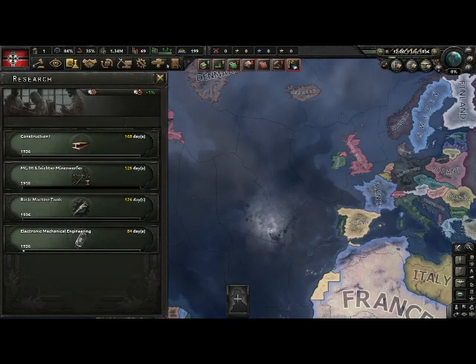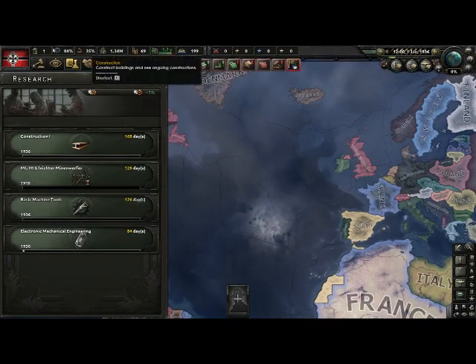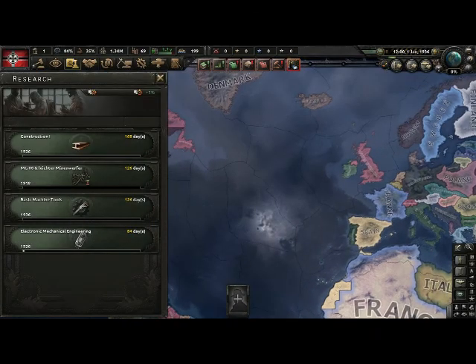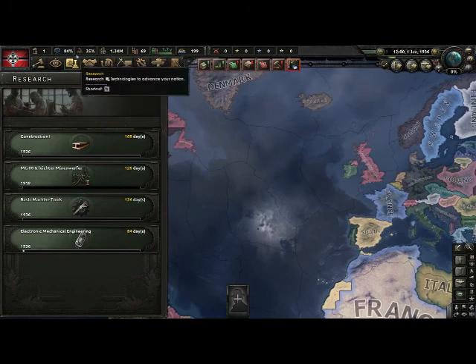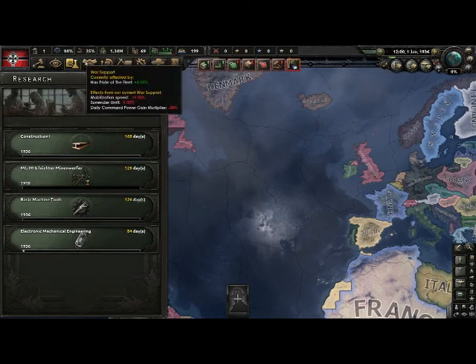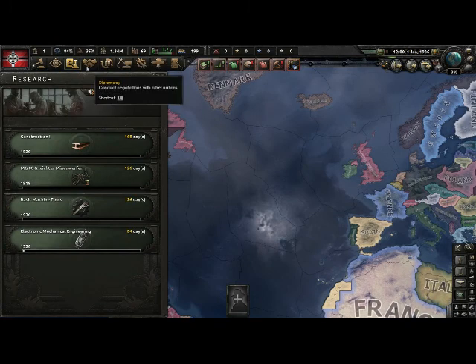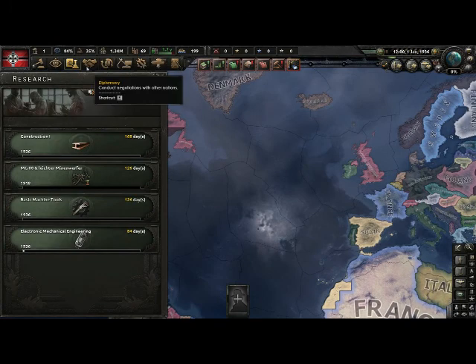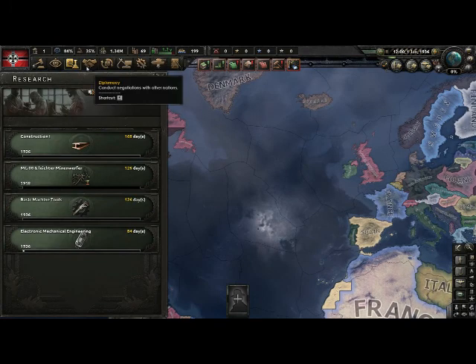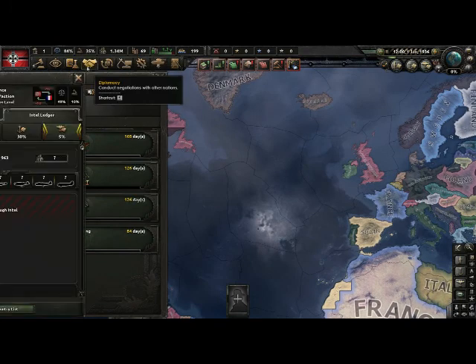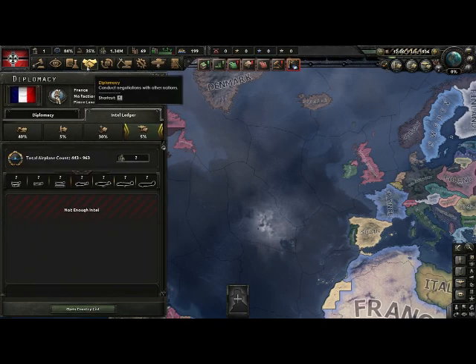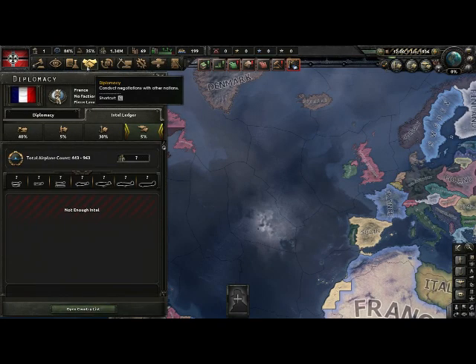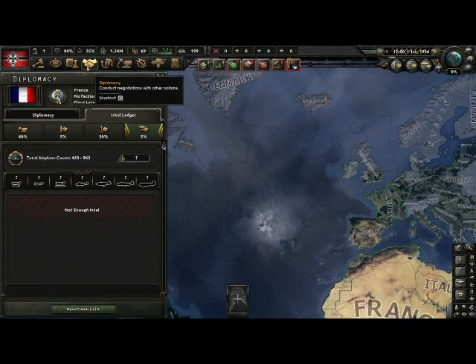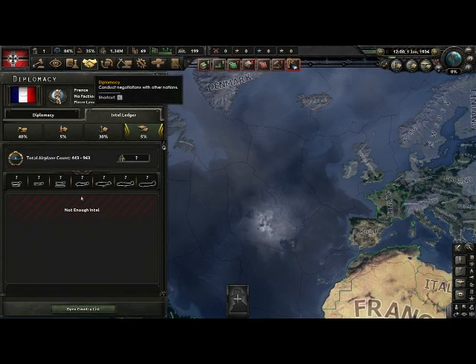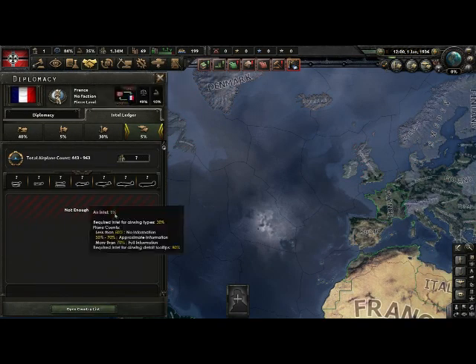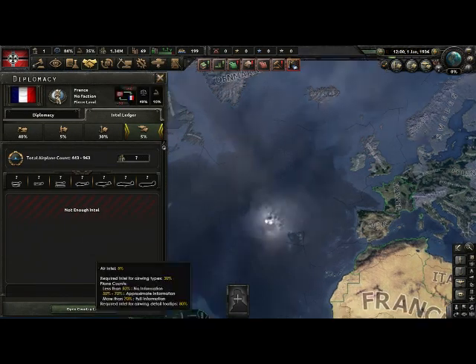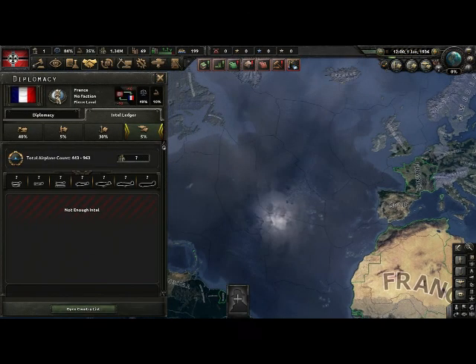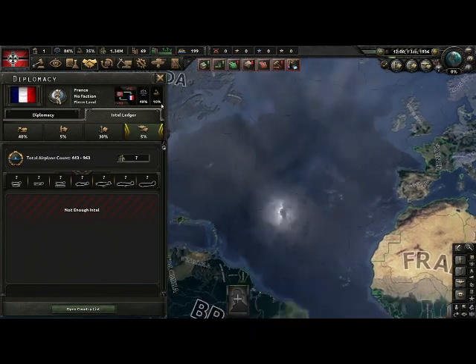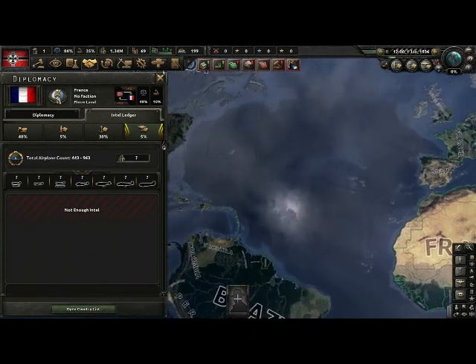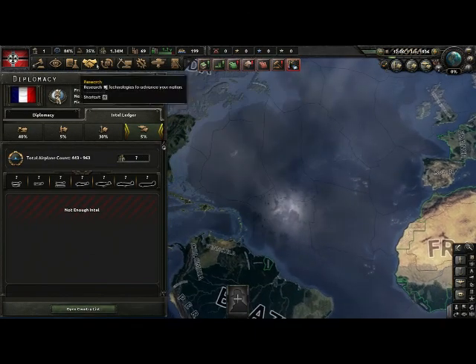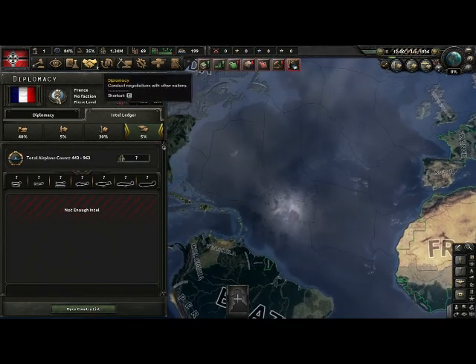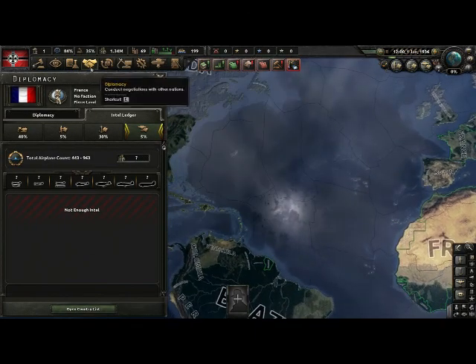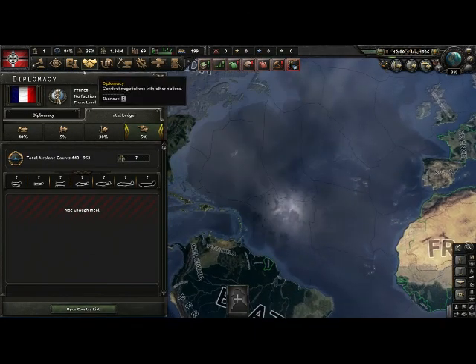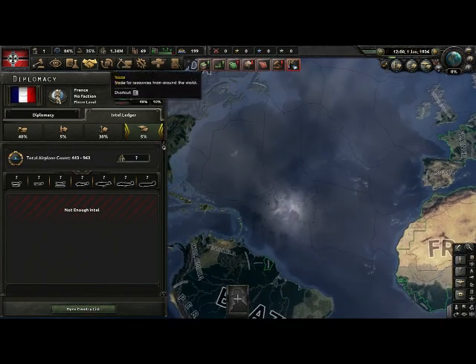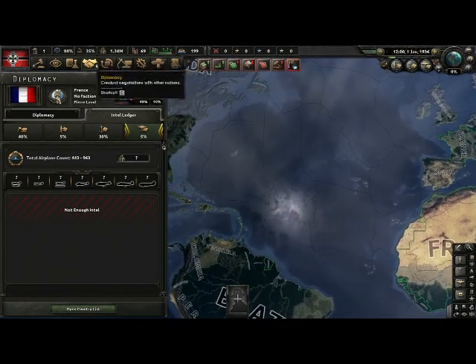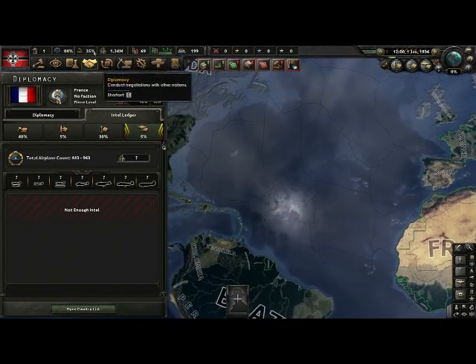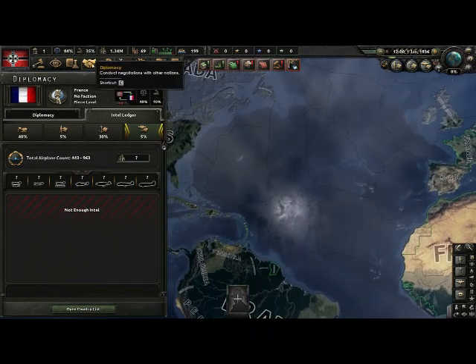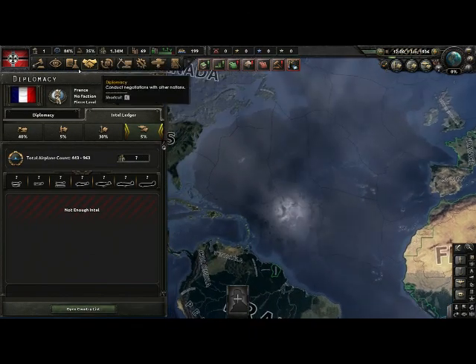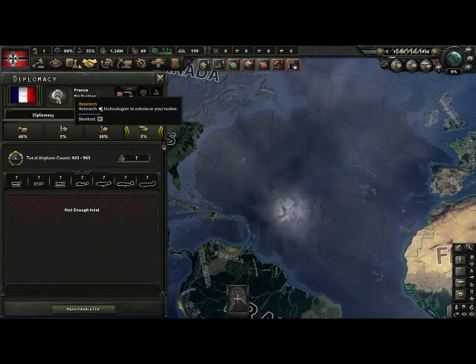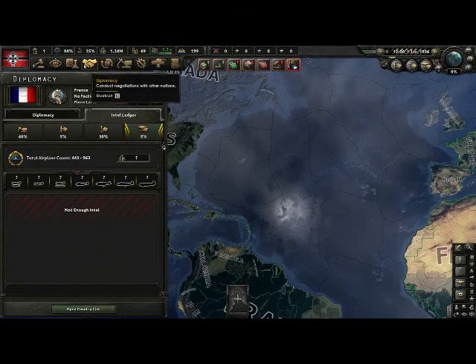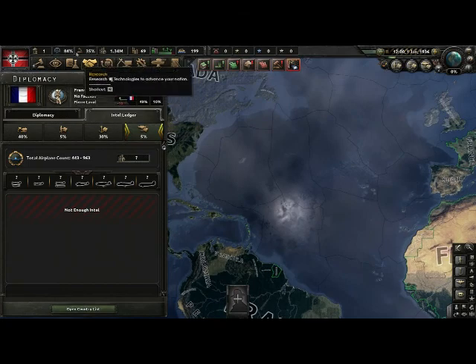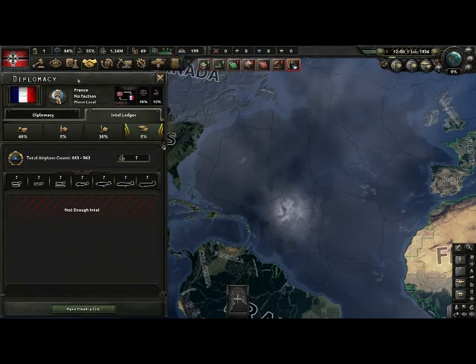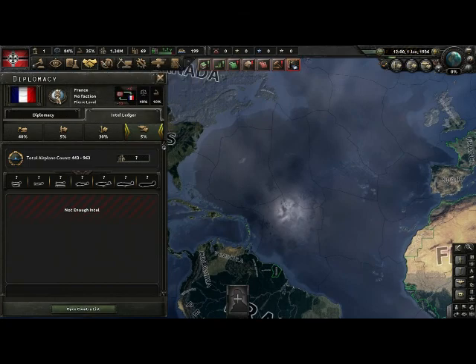After that we have diplomacy. Diplomacy — just ignore this tab basically. There's nothing here you need to worry about early on.